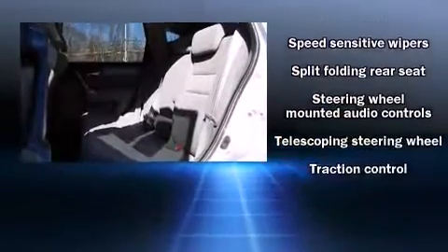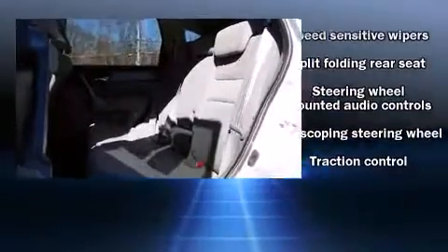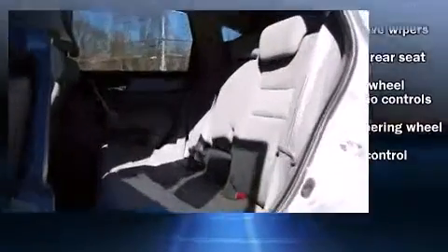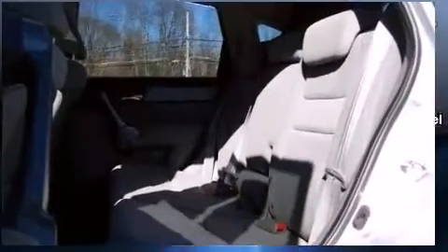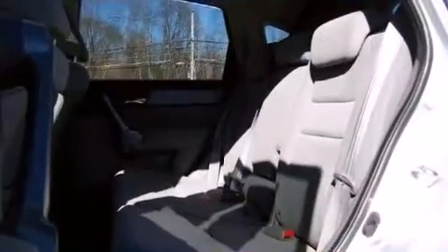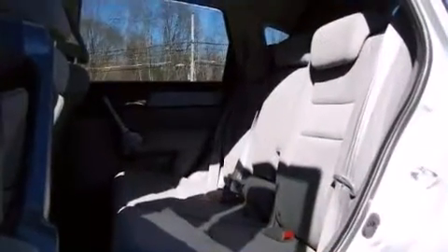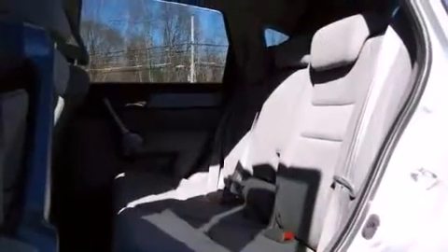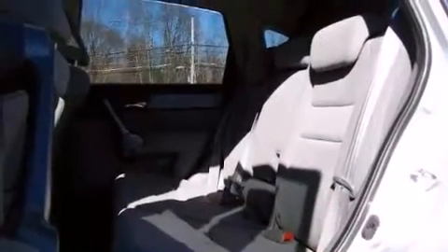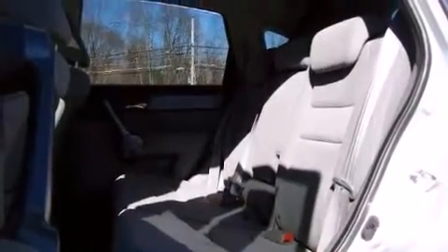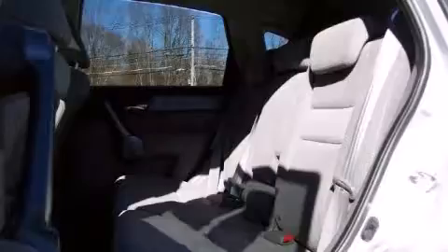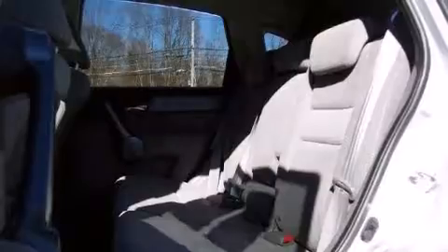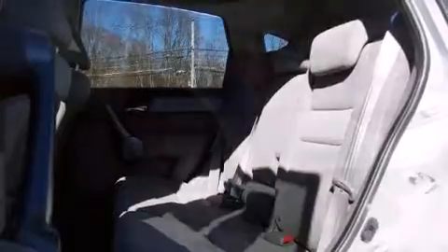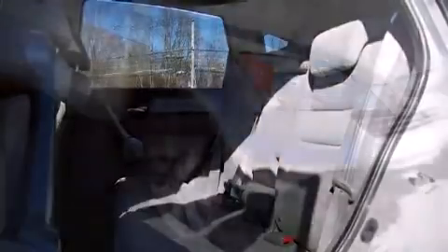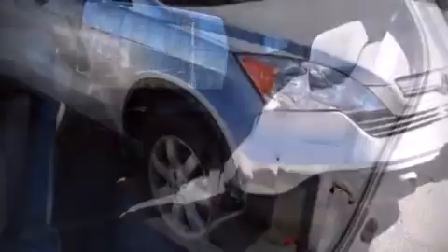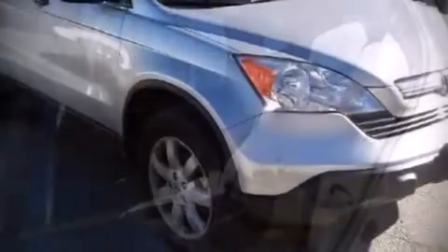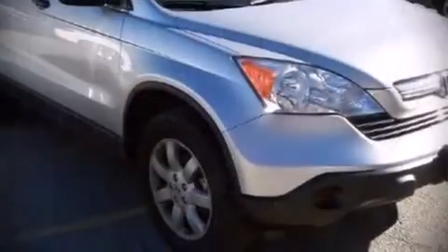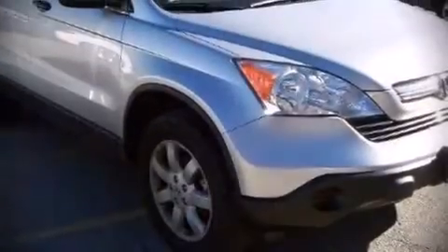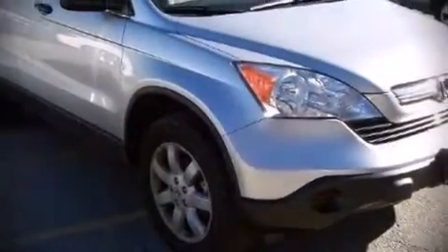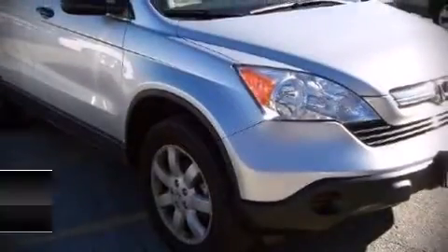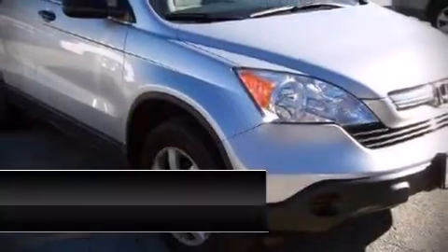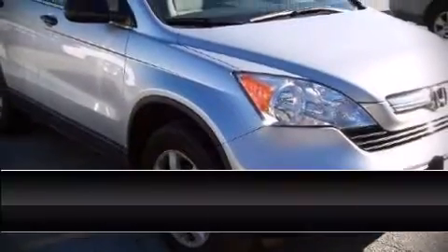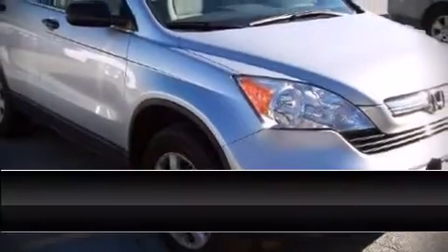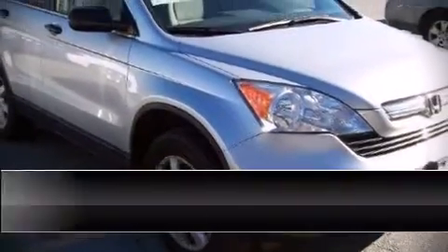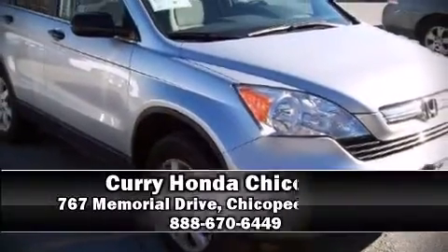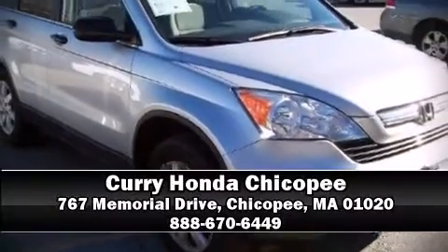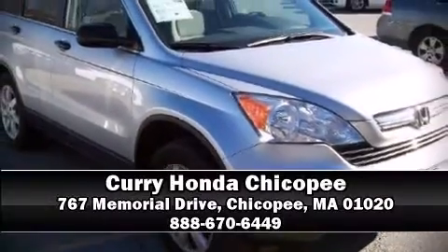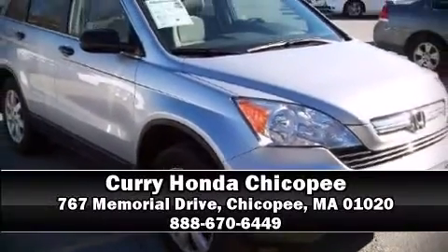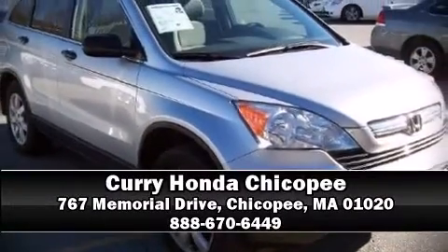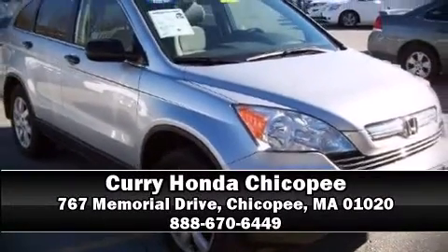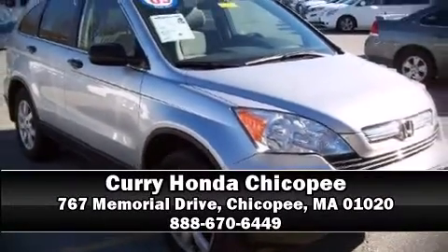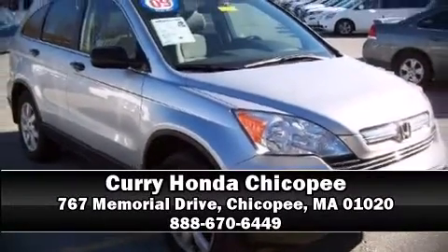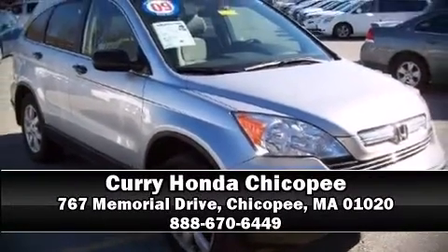you can be assured that you and your passengers will experience top-tier protection. Please don't hesitate to give us a call.